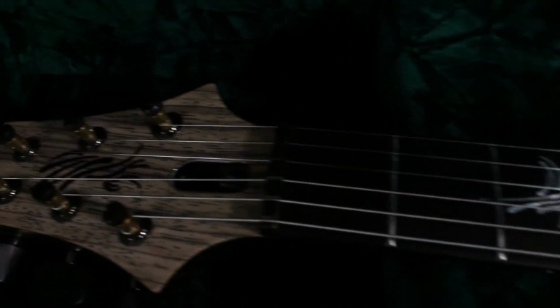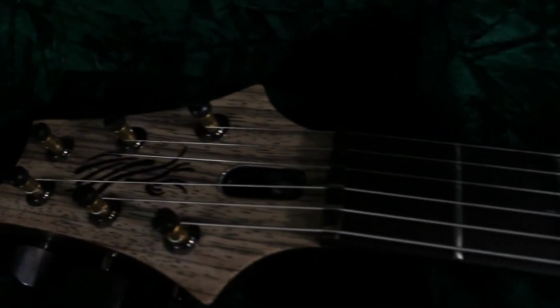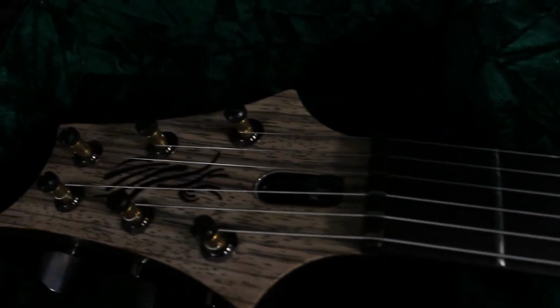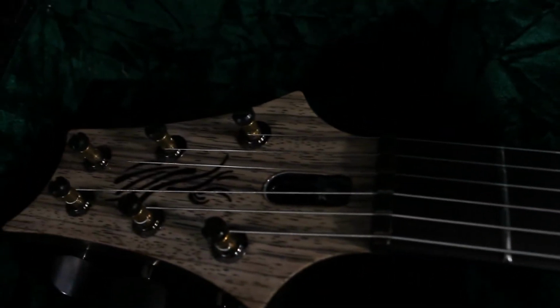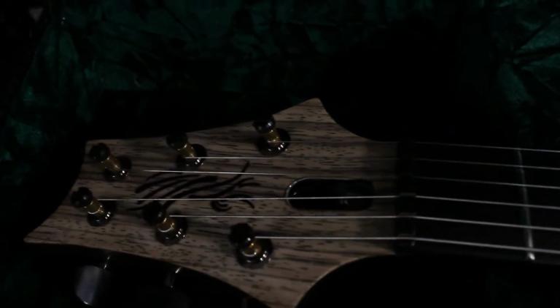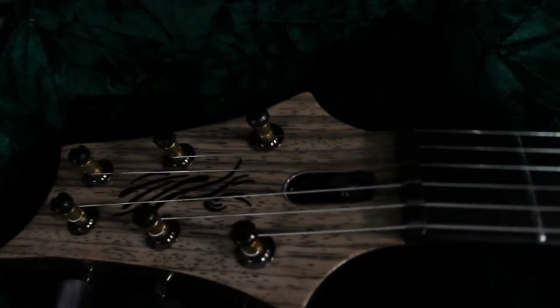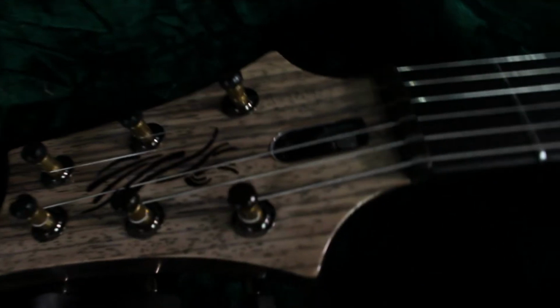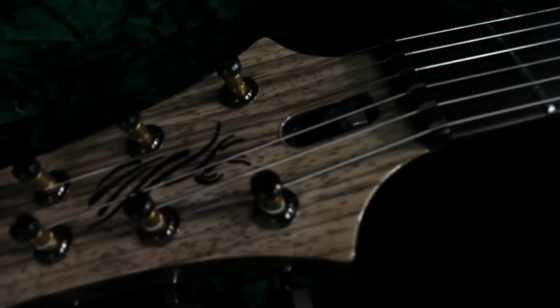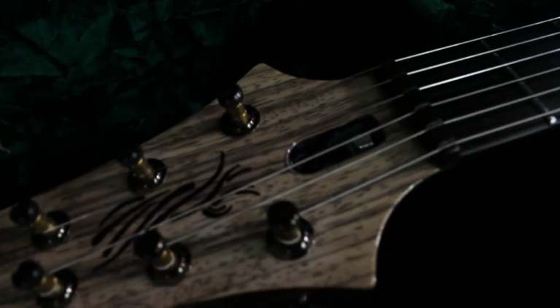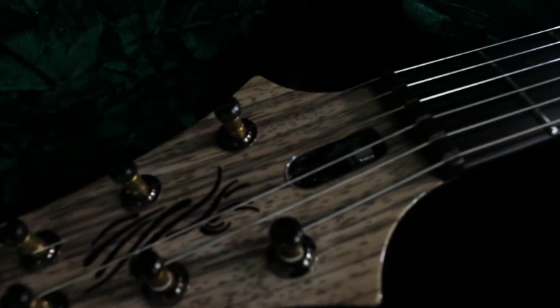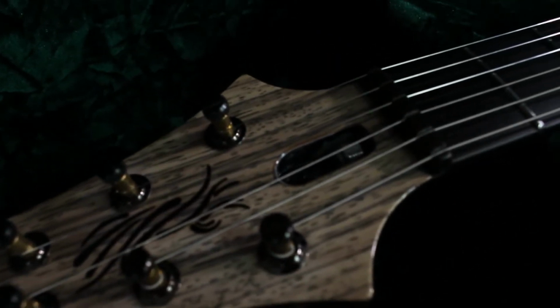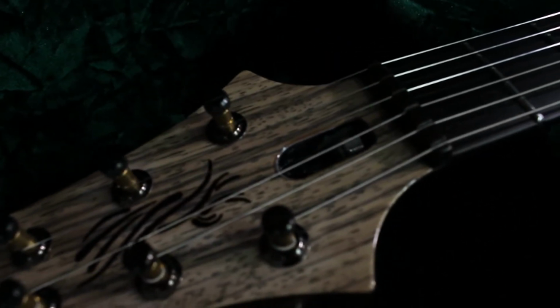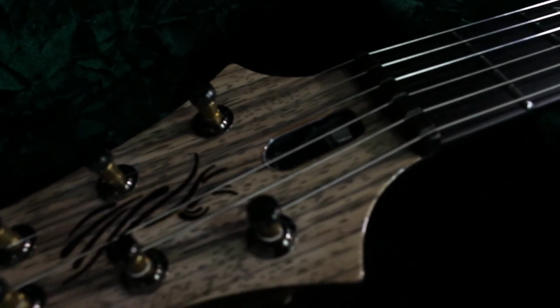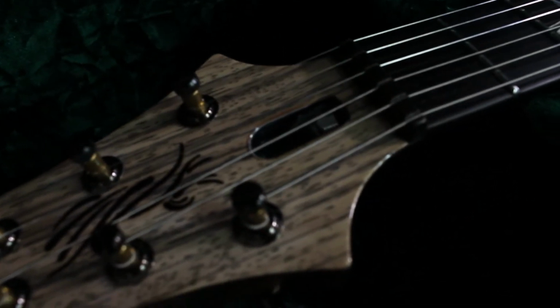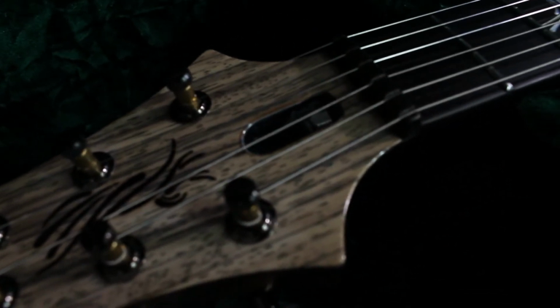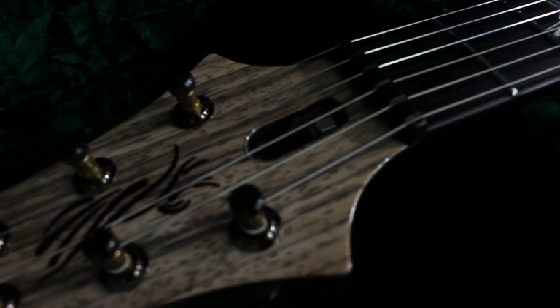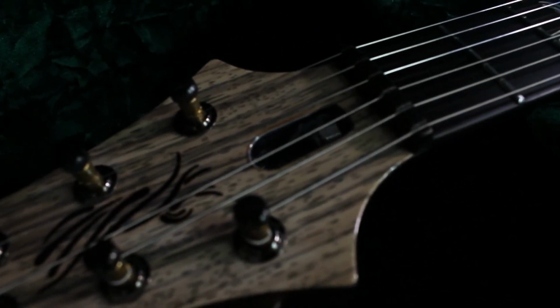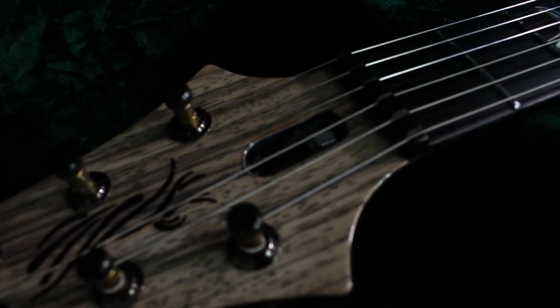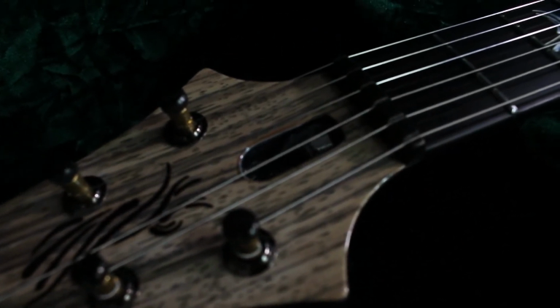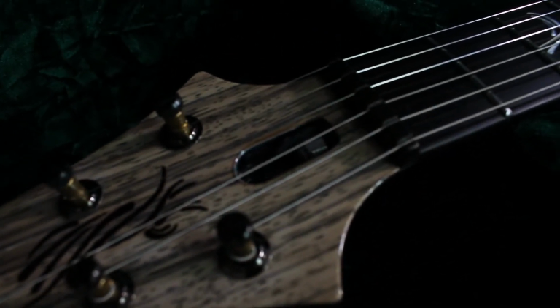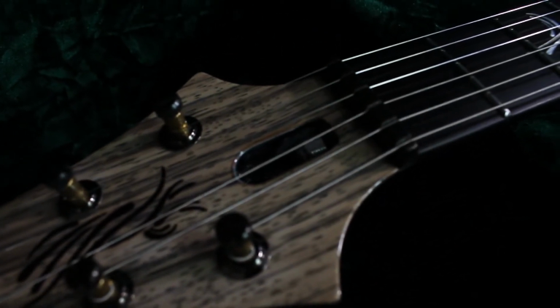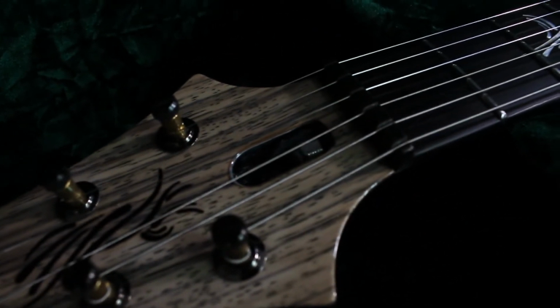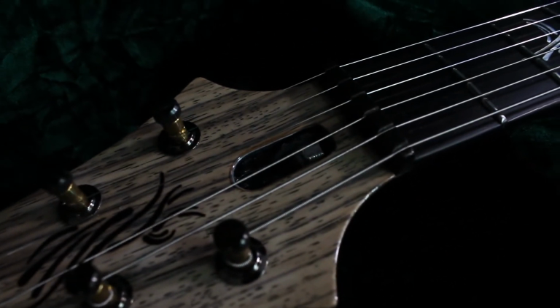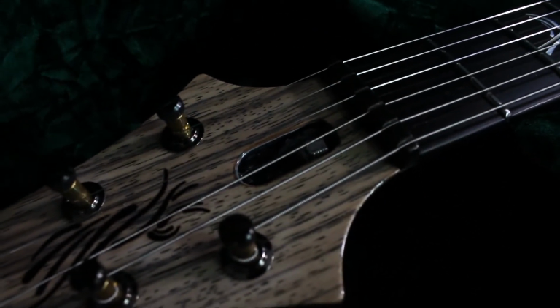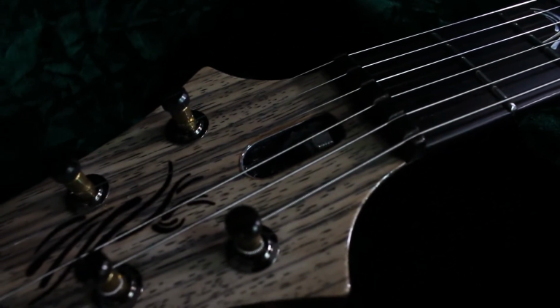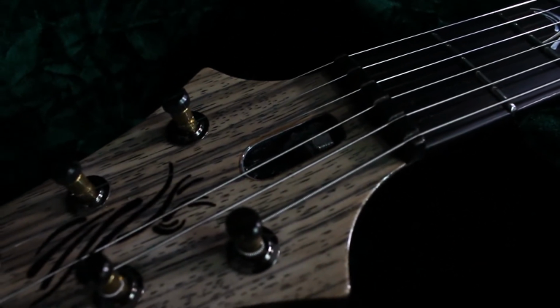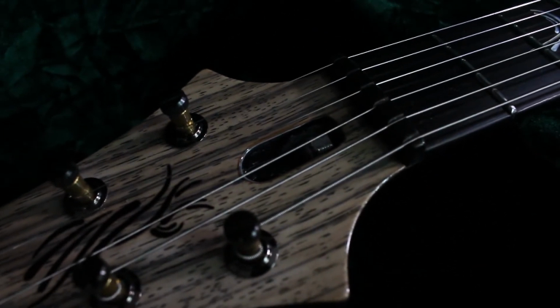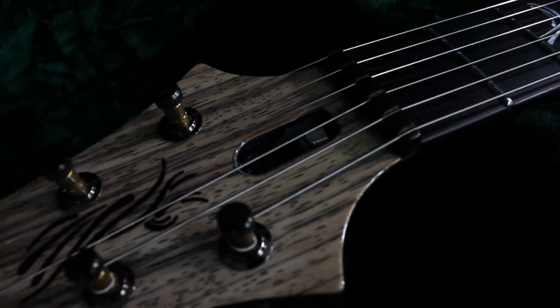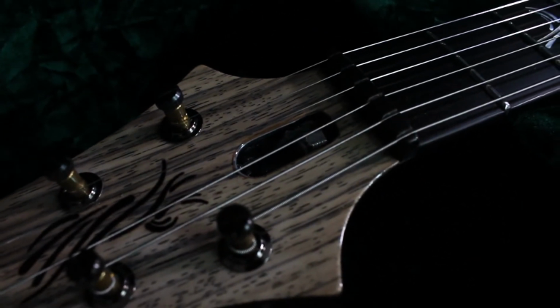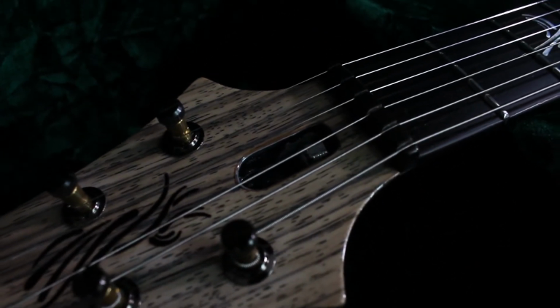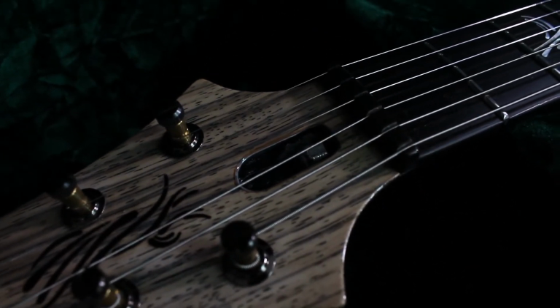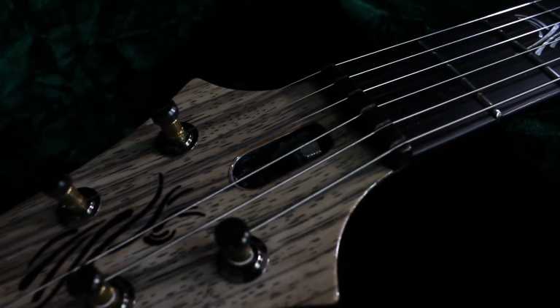And the coolest thing is there's no truss rod cover, which is pretty cool to me because I find them annoying.